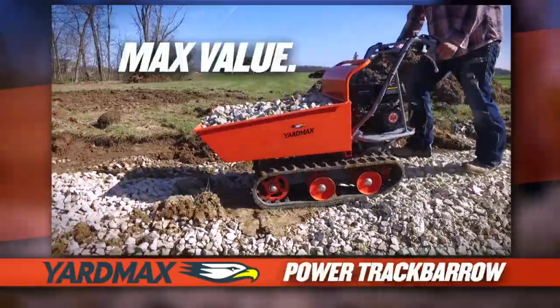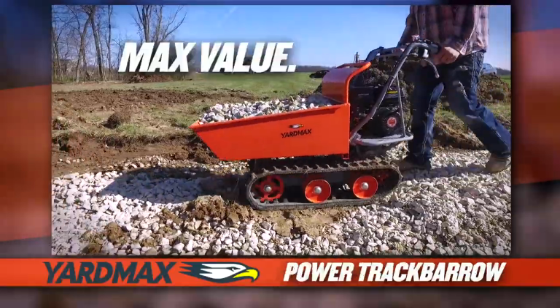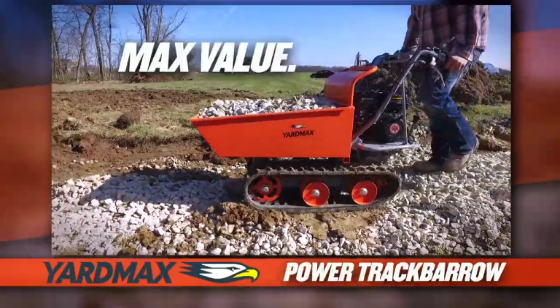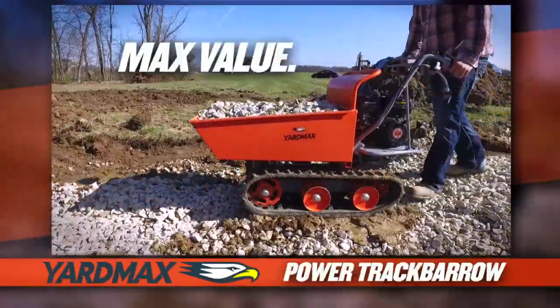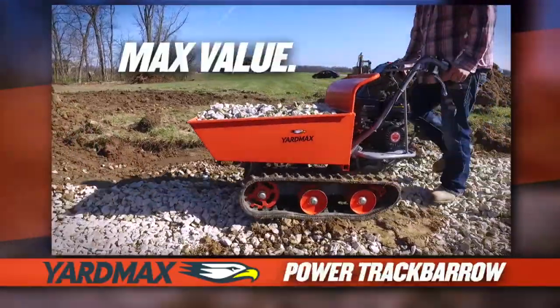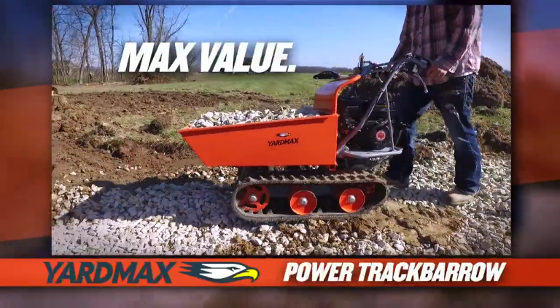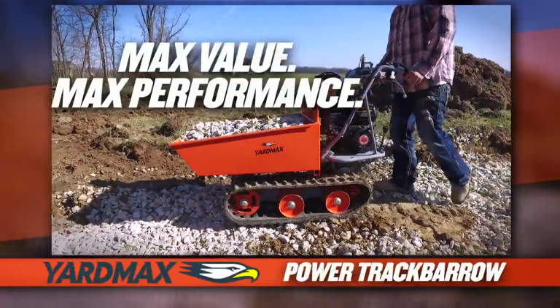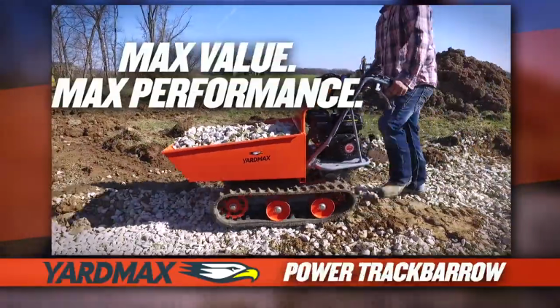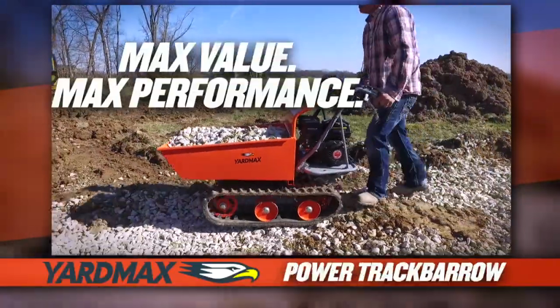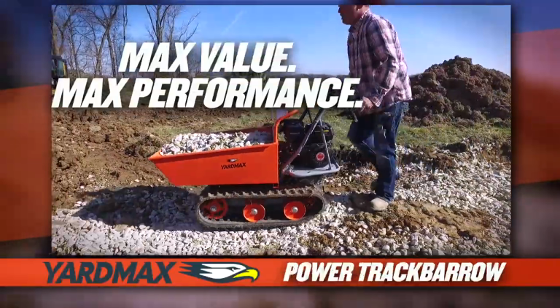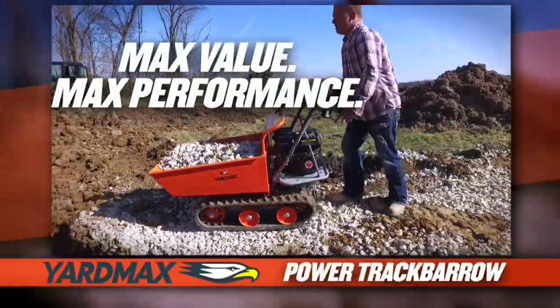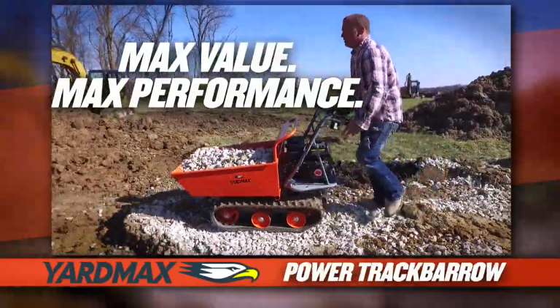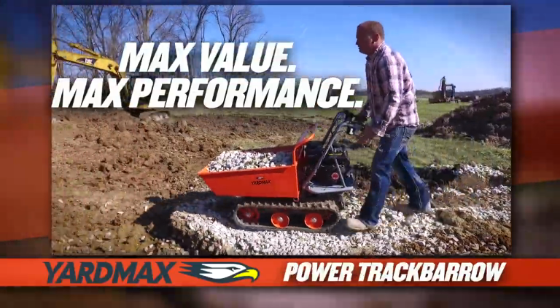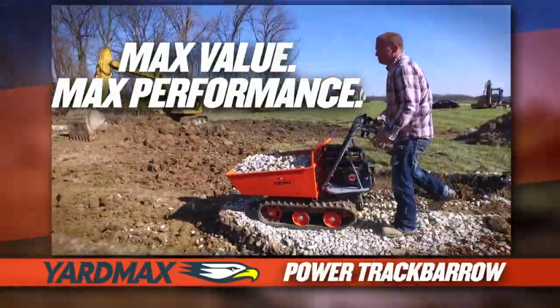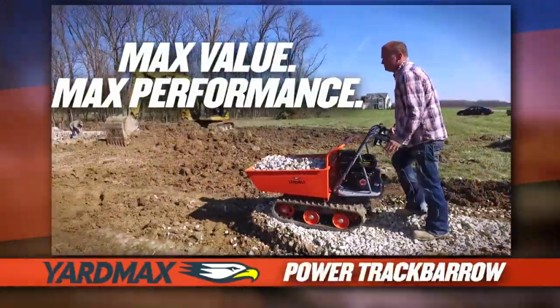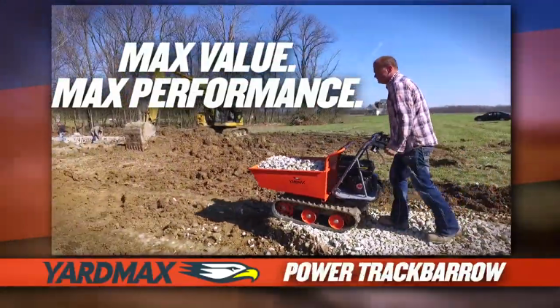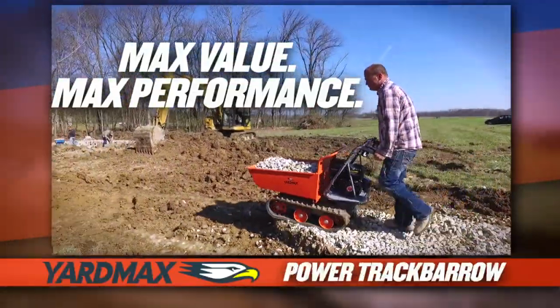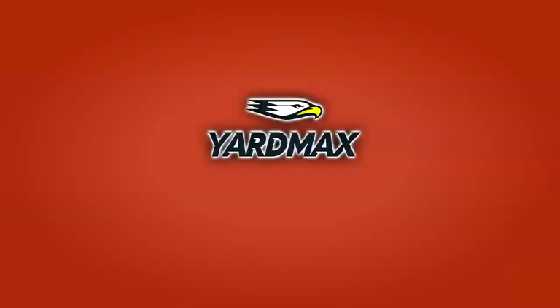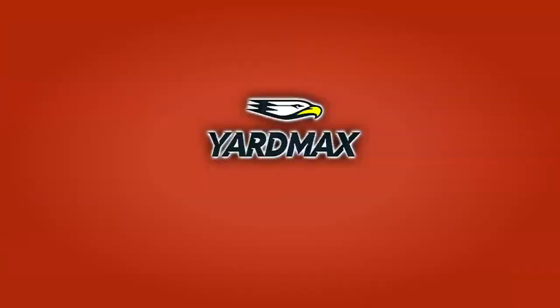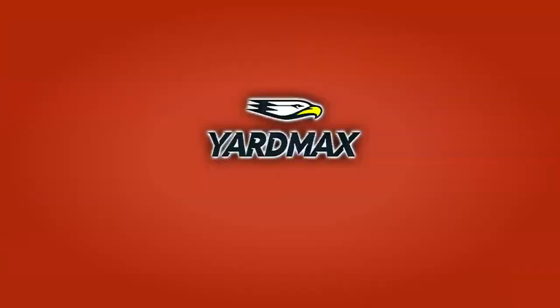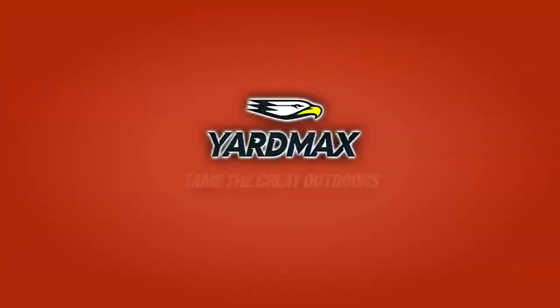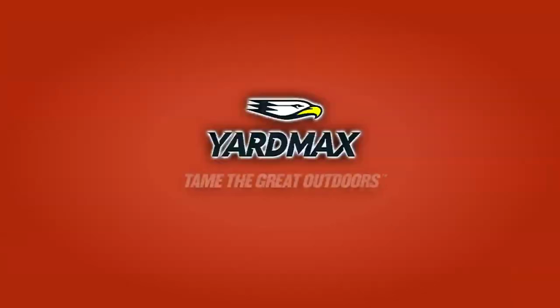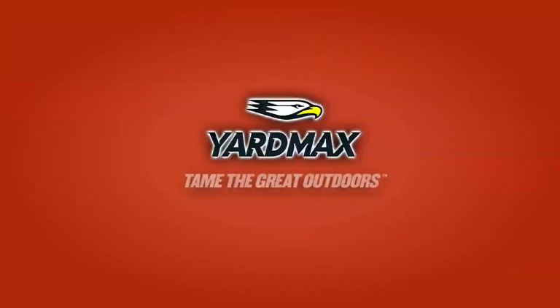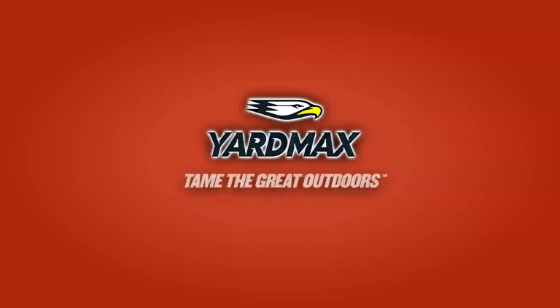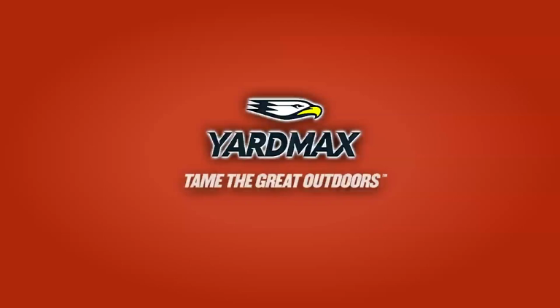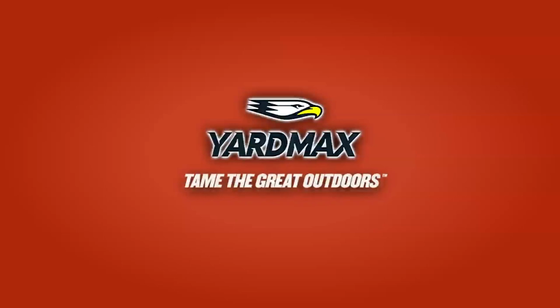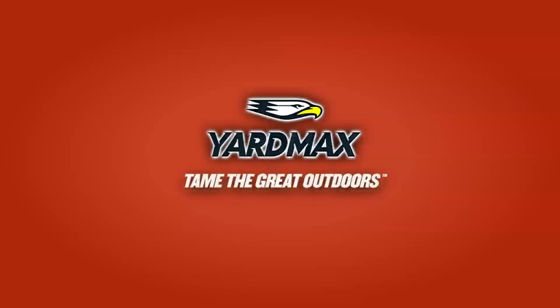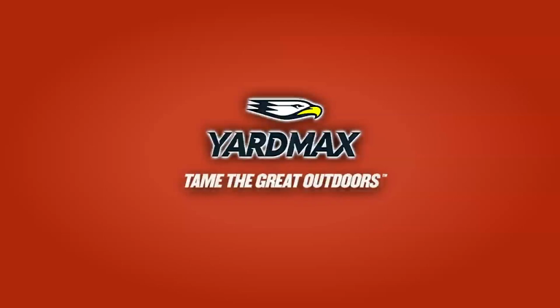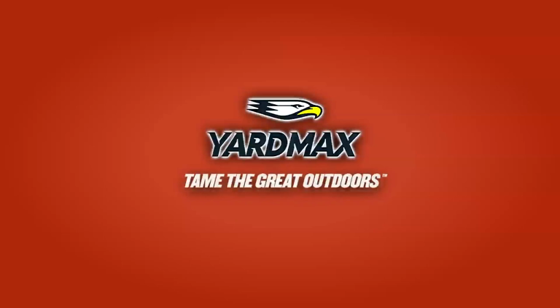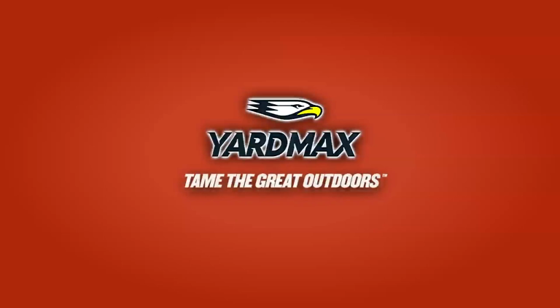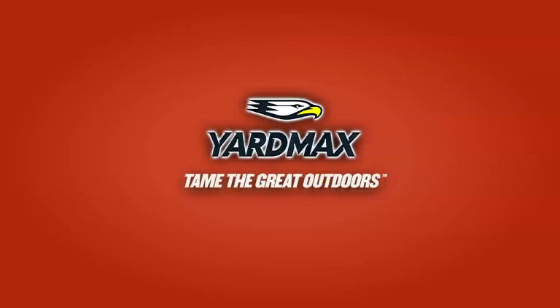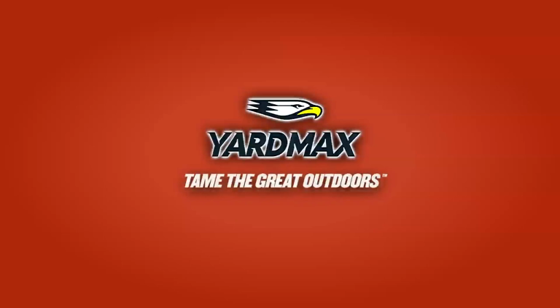Max value, max performance. That's Yardmax. Tame the great outdoors.